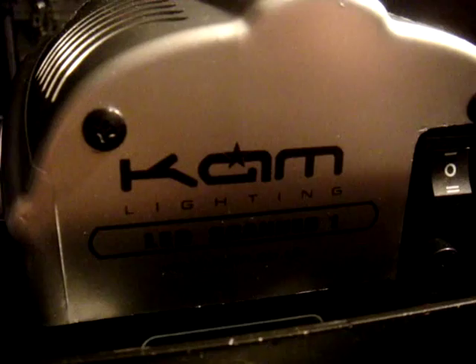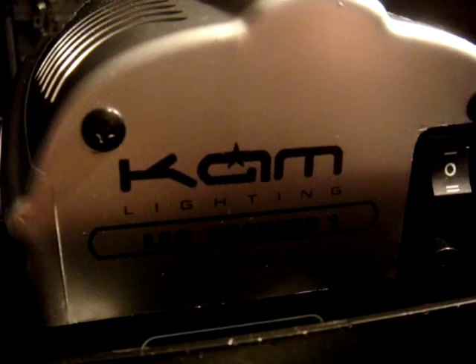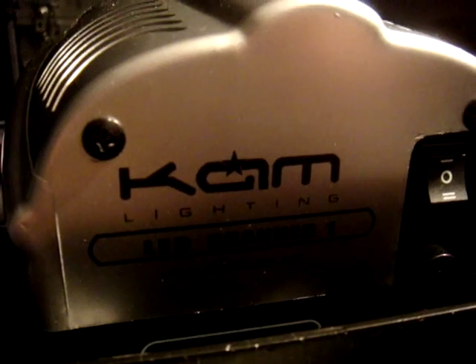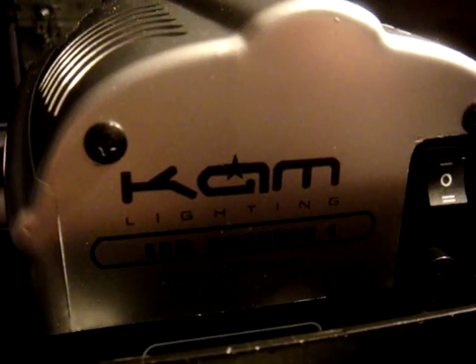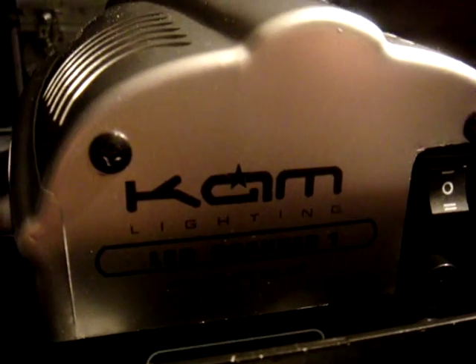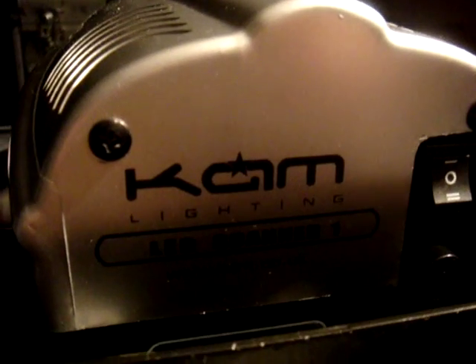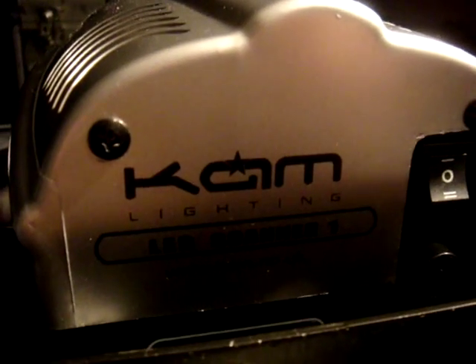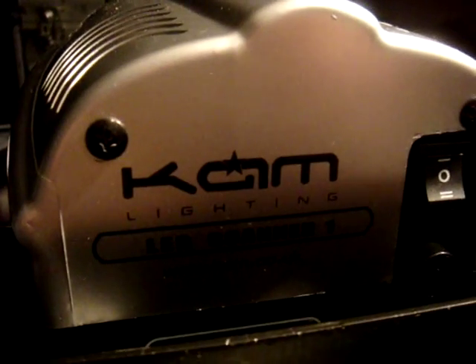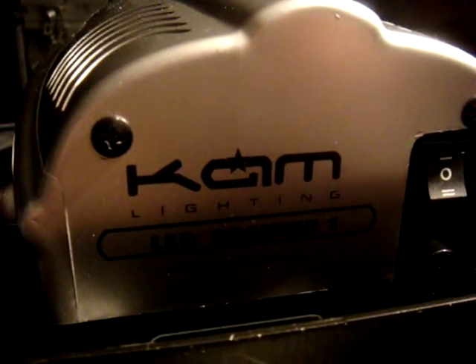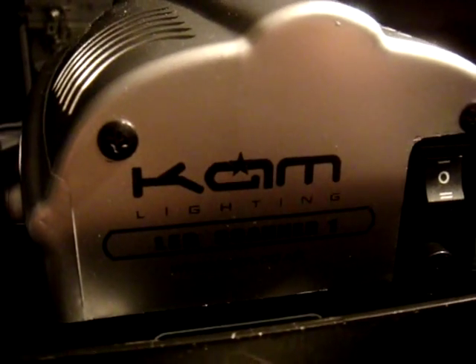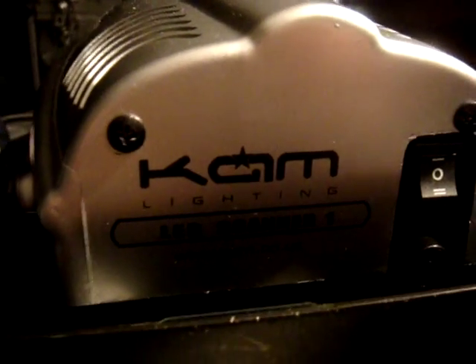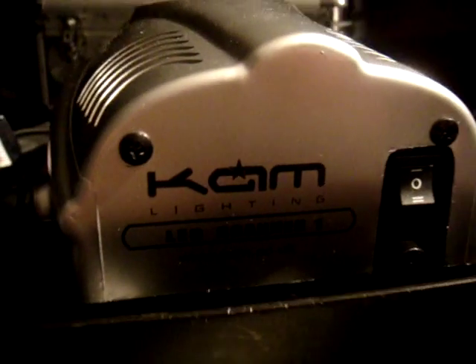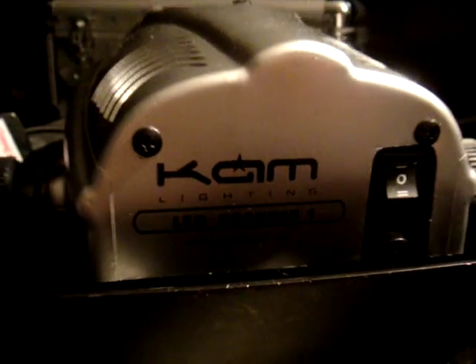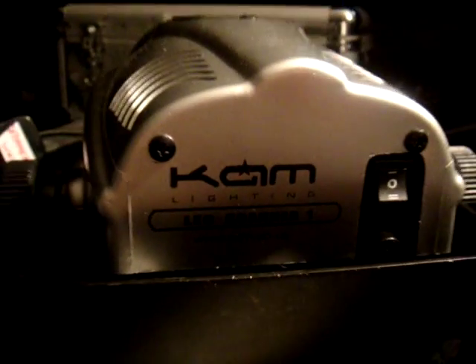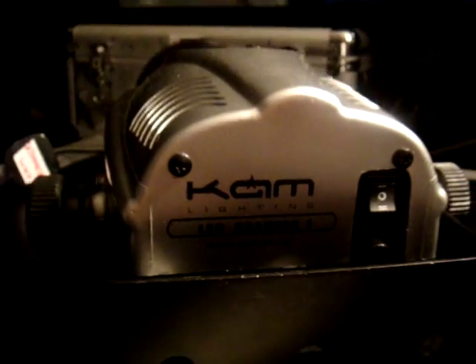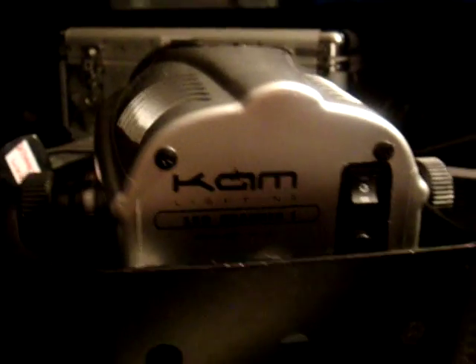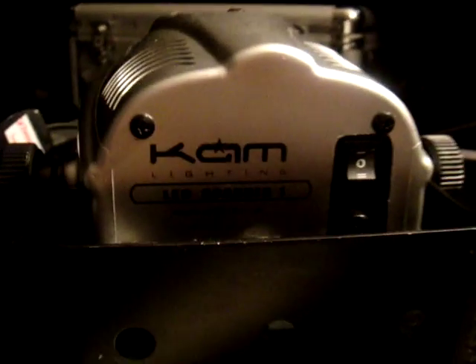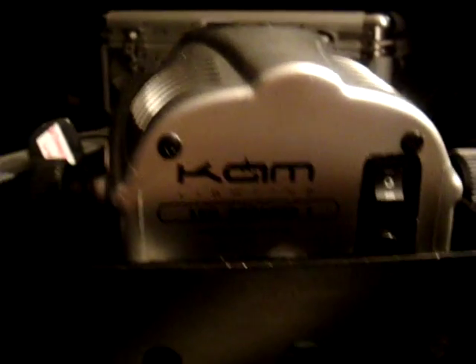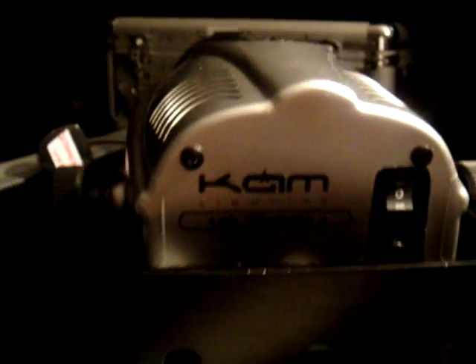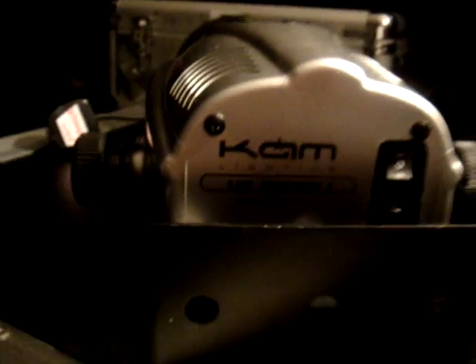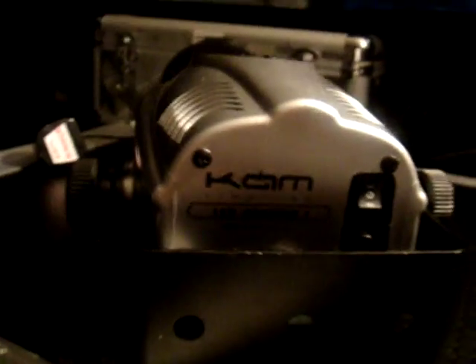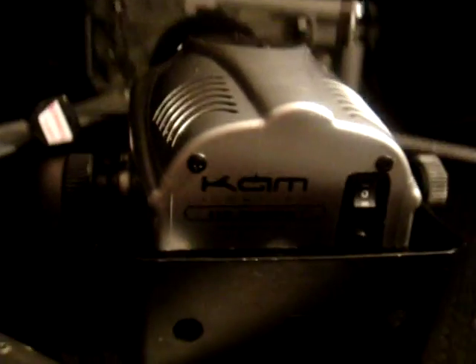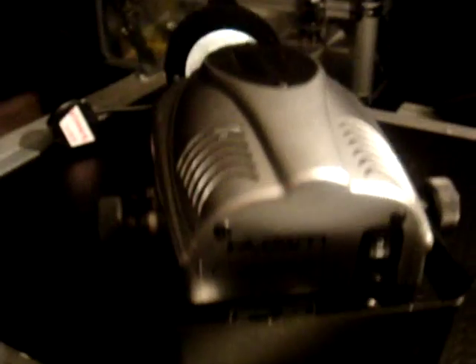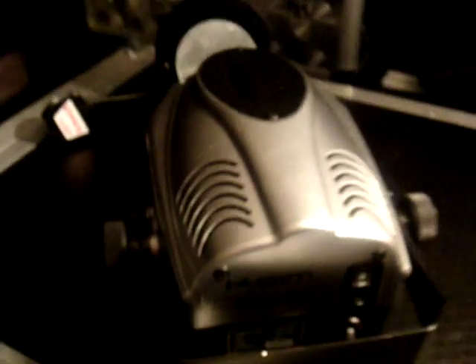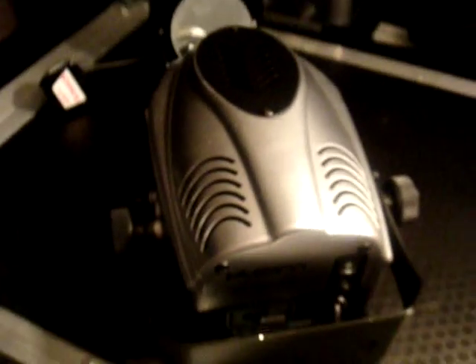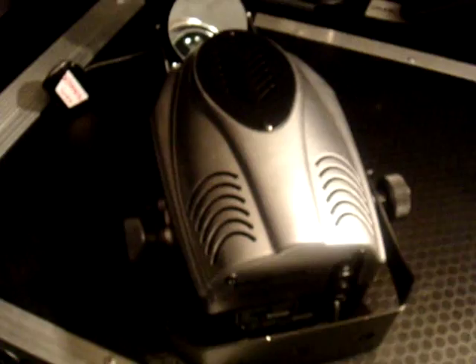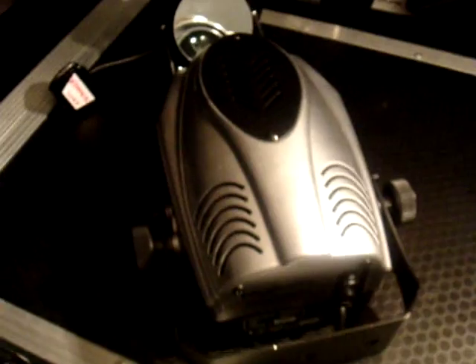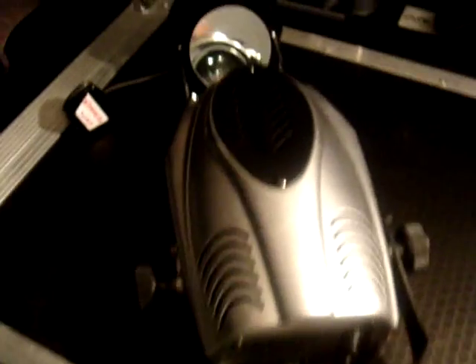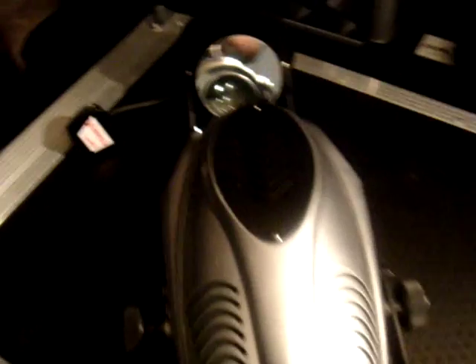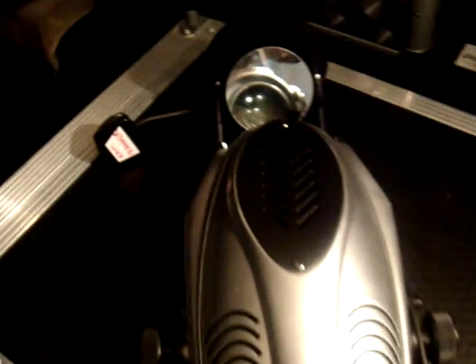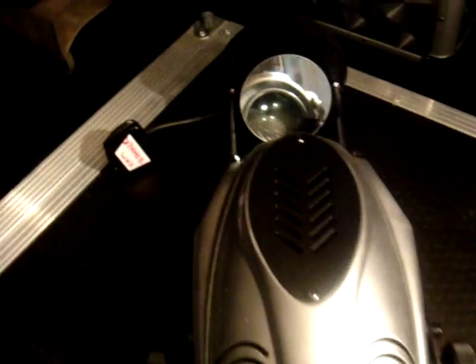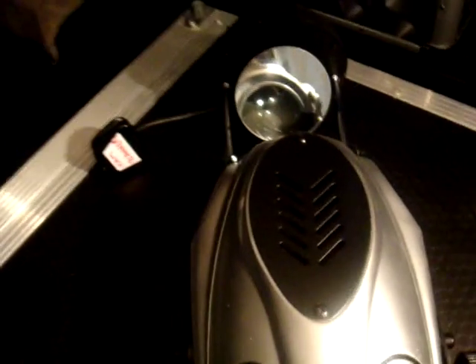This is the Cam LED Scanner 1 — mainly a sound to light unit.